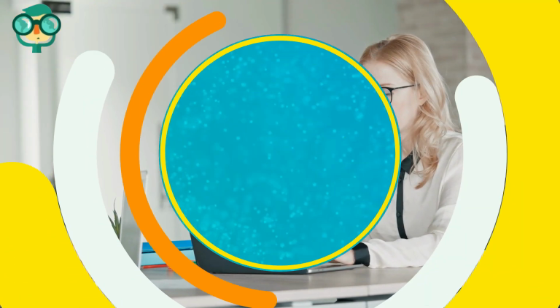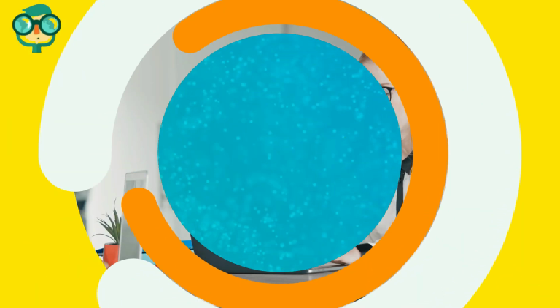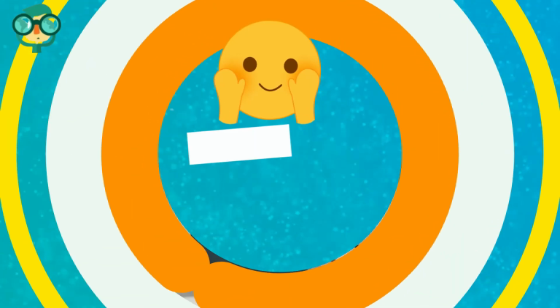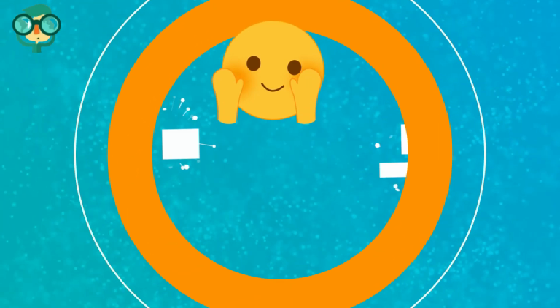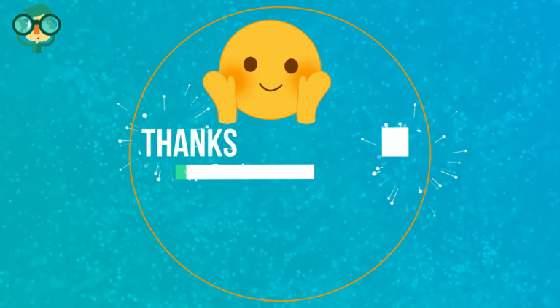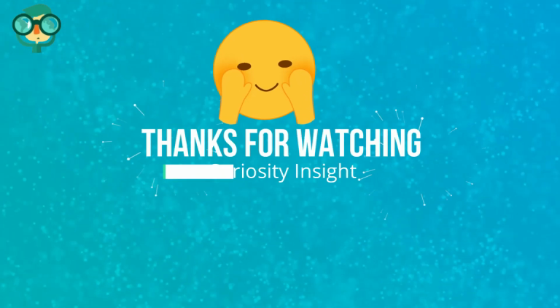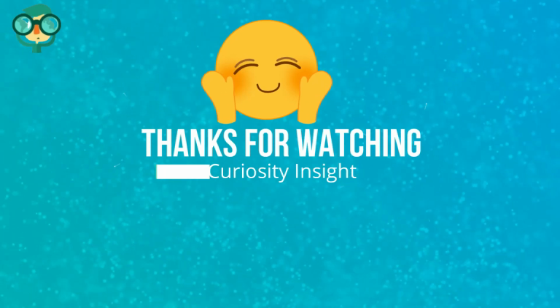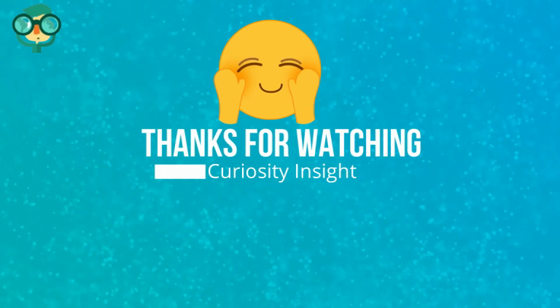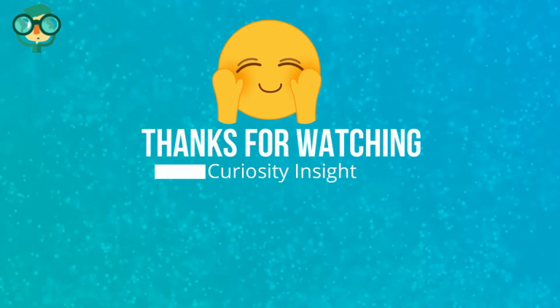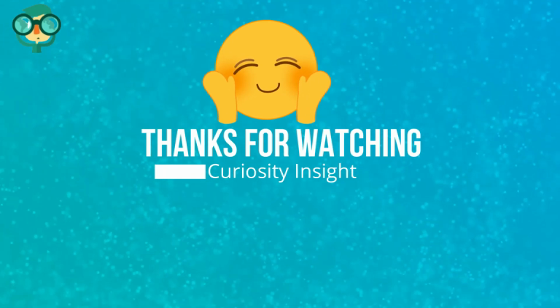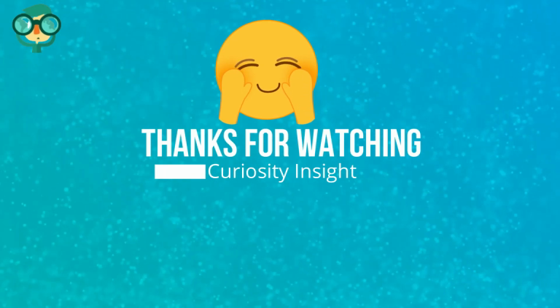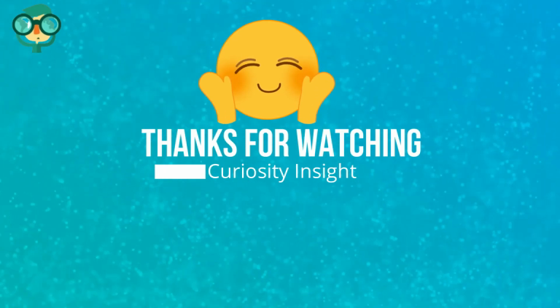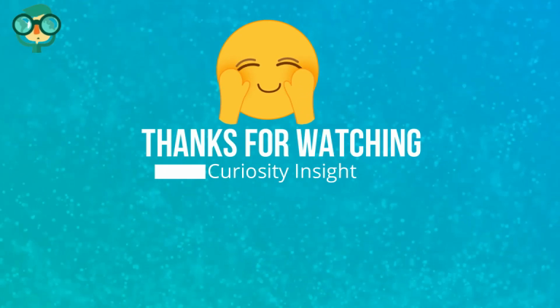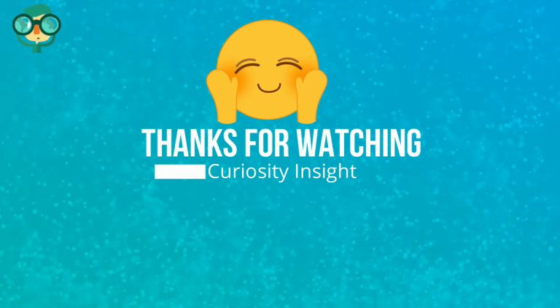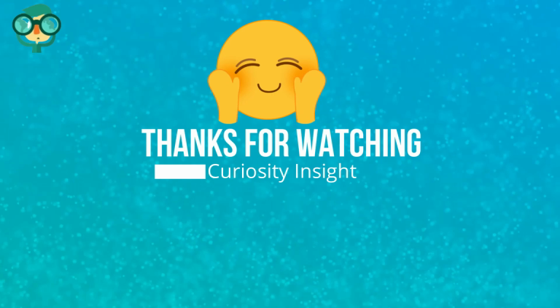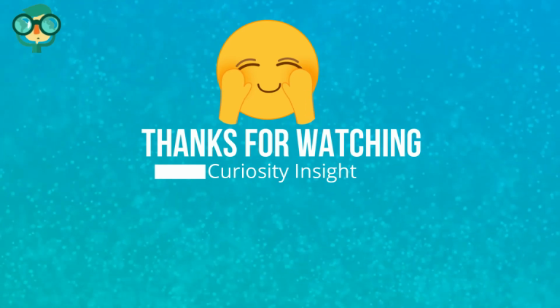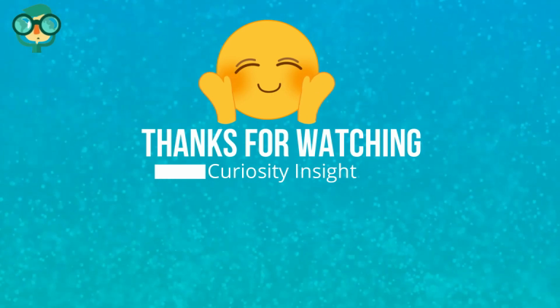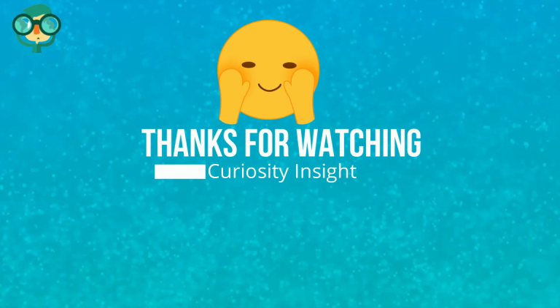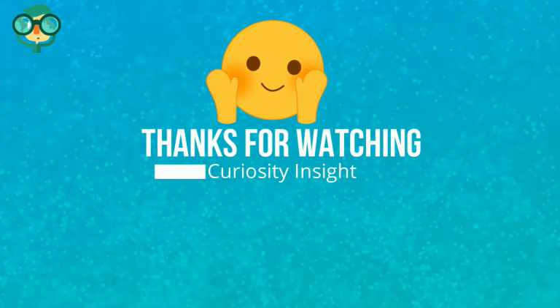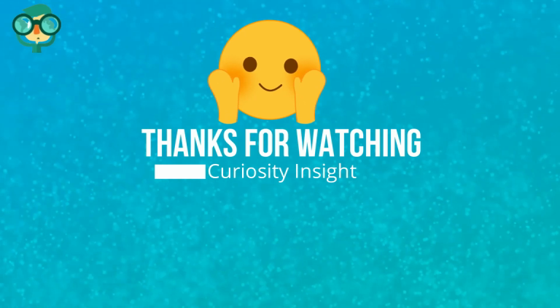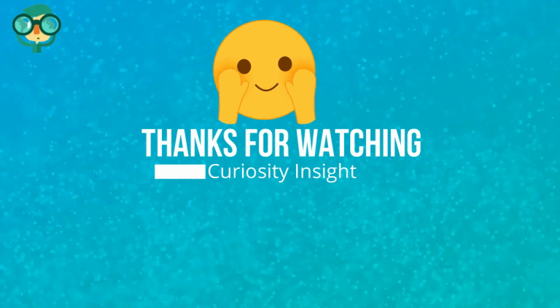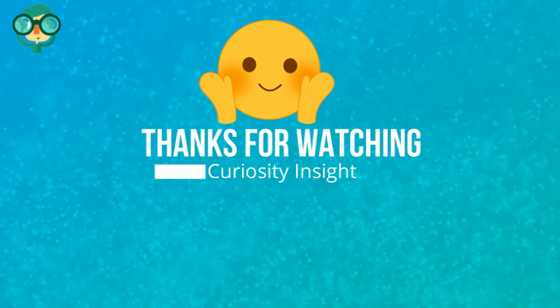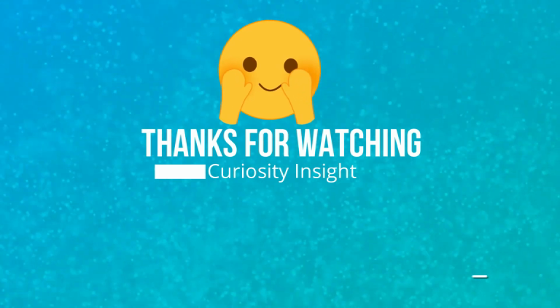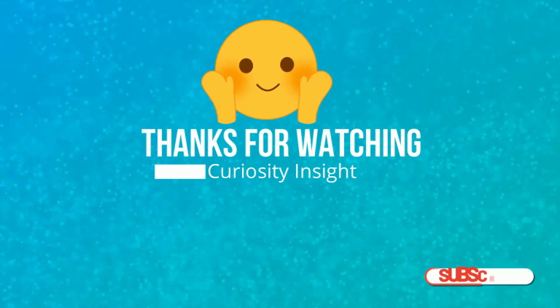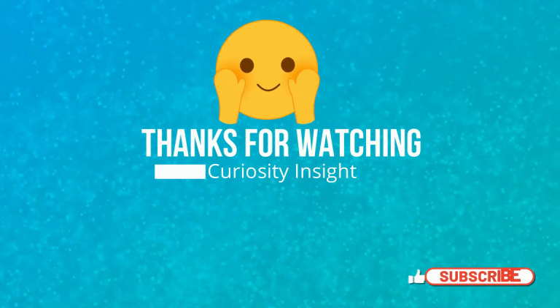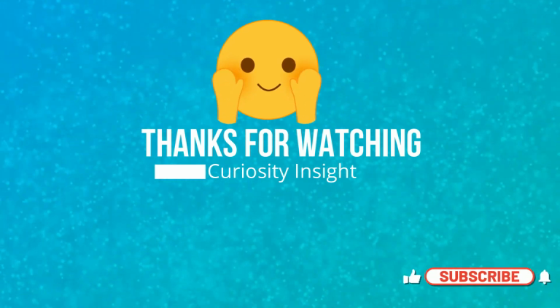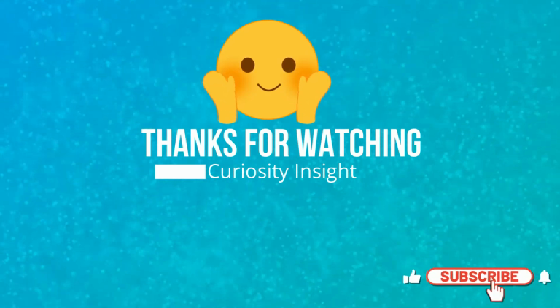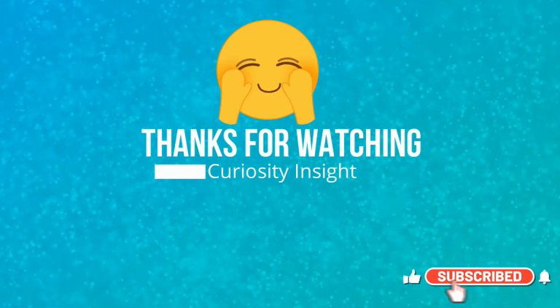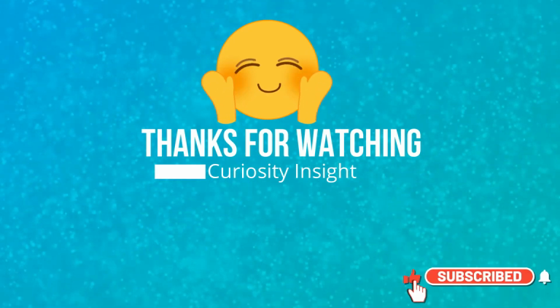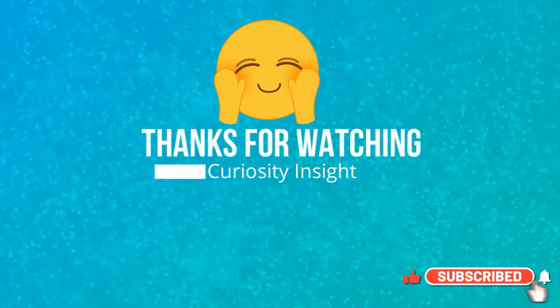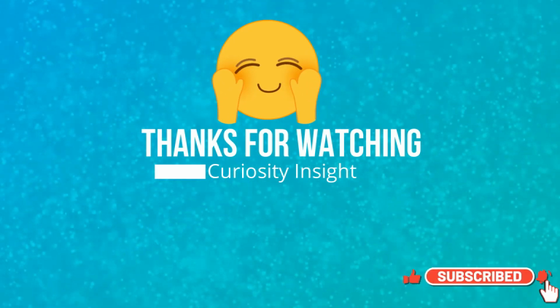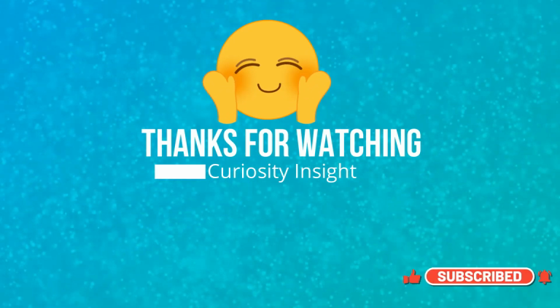Thanks for watching this video. Please don't forget to like and subscribe to our channel if you like our videos.